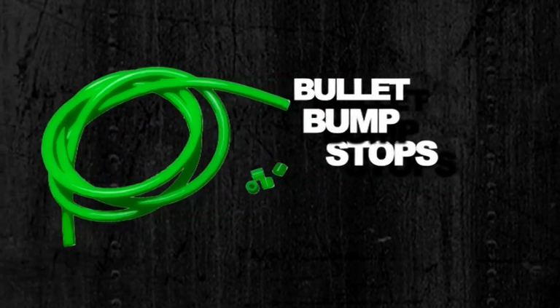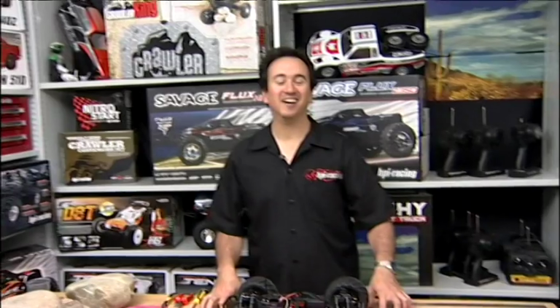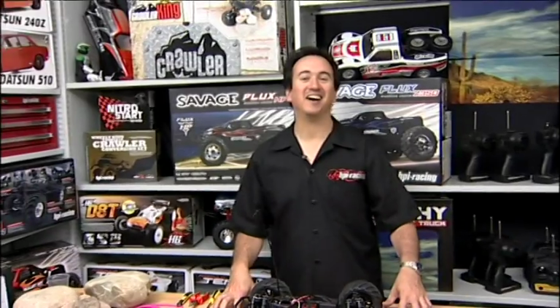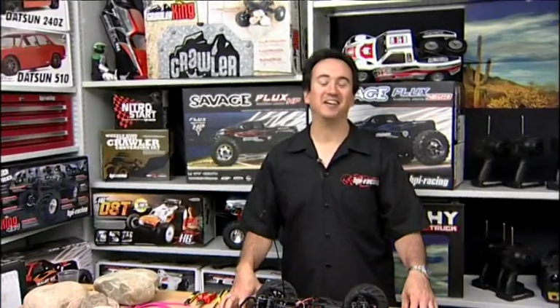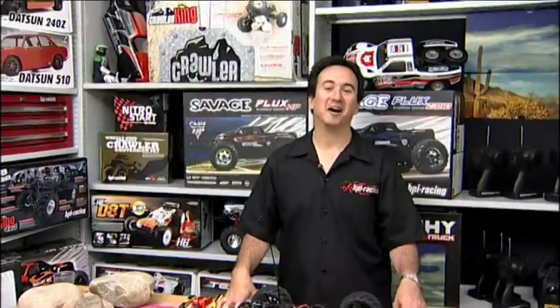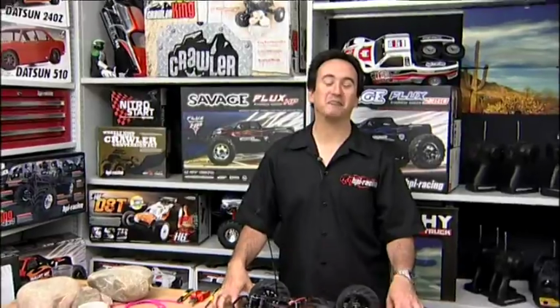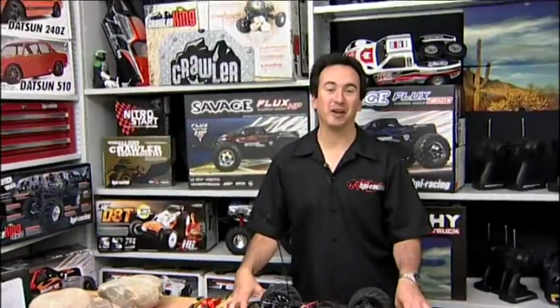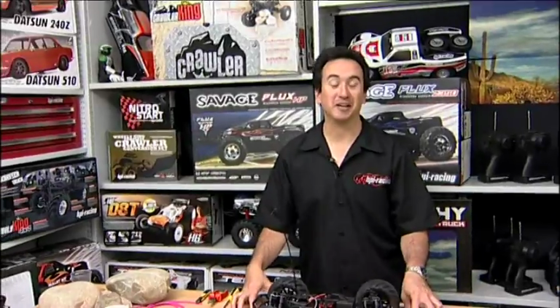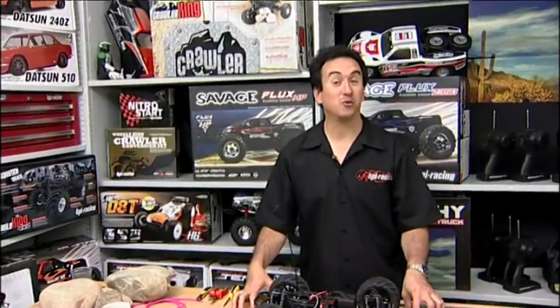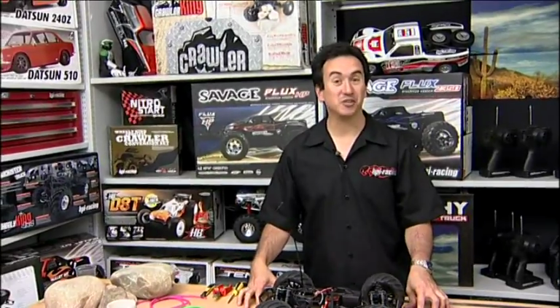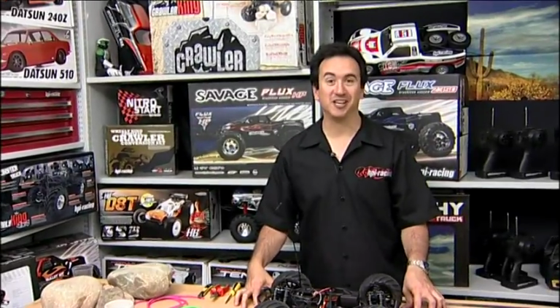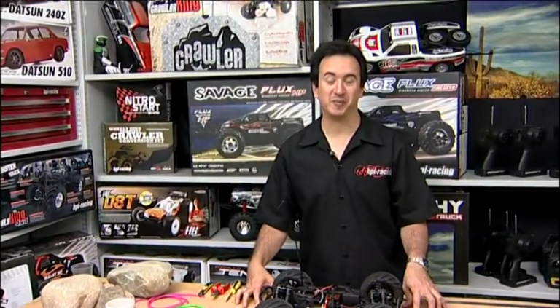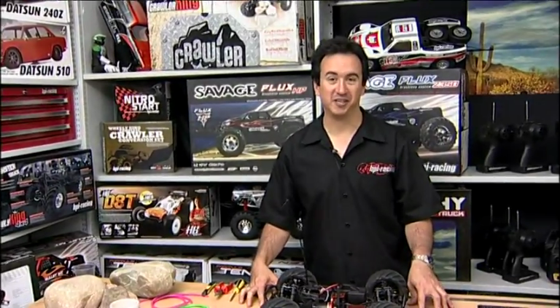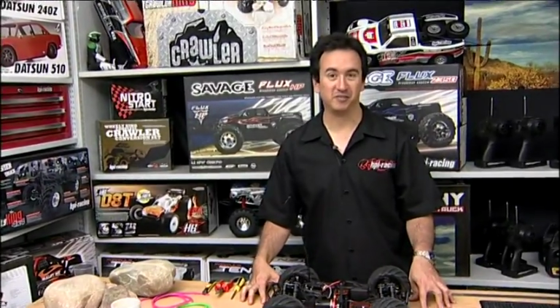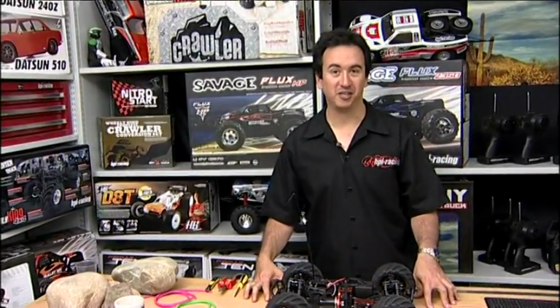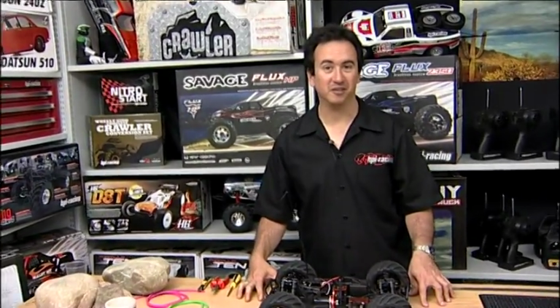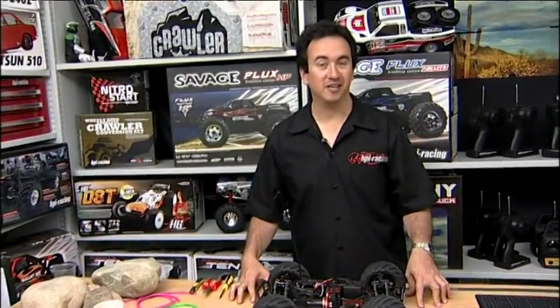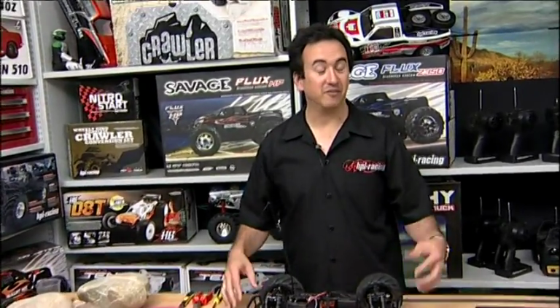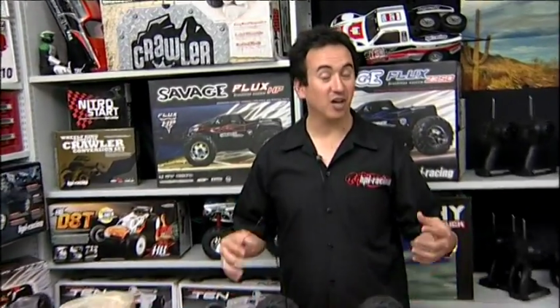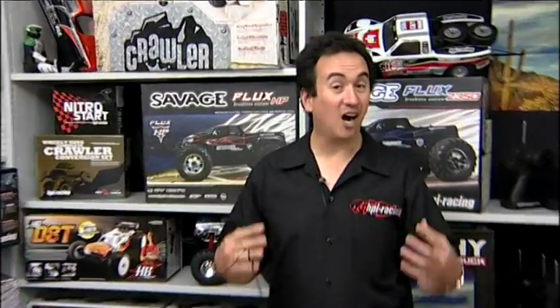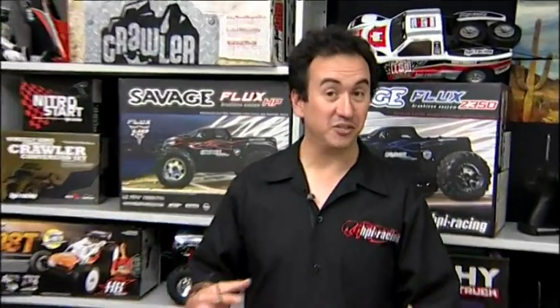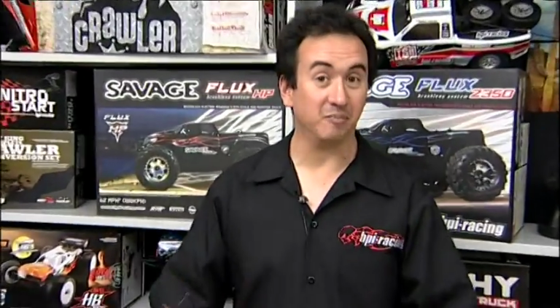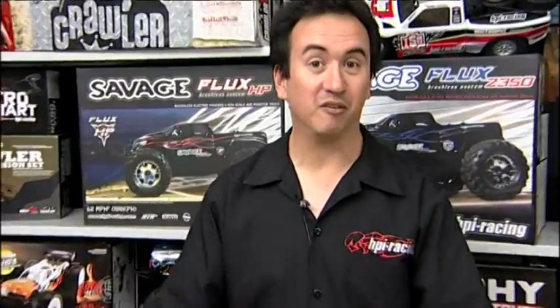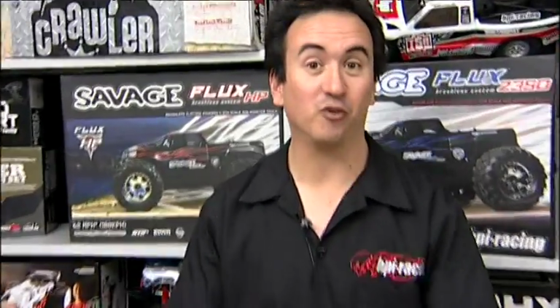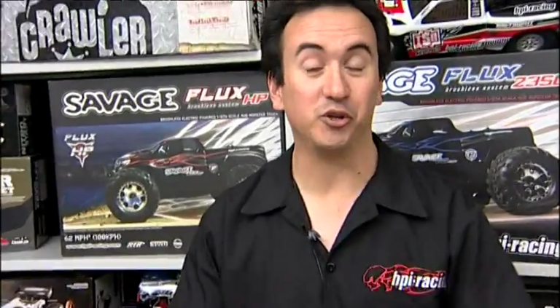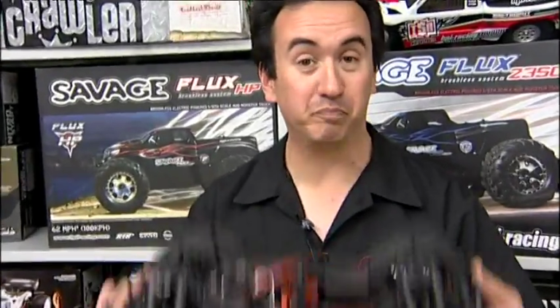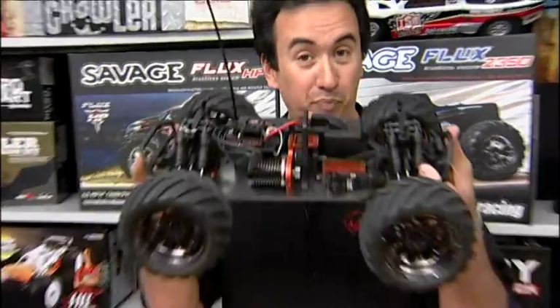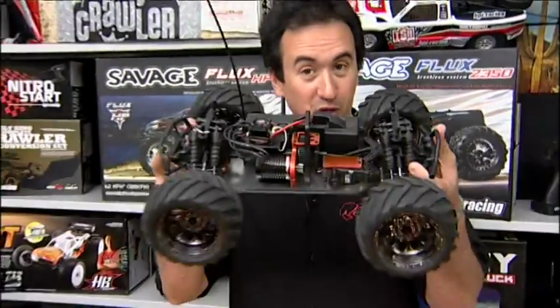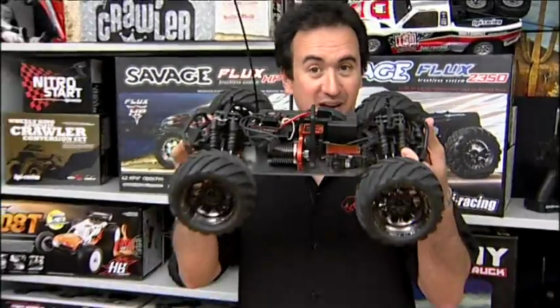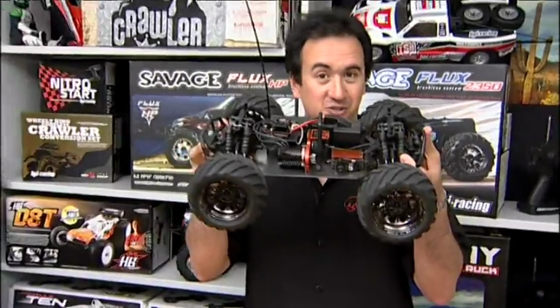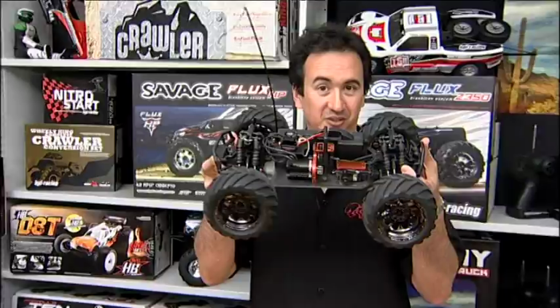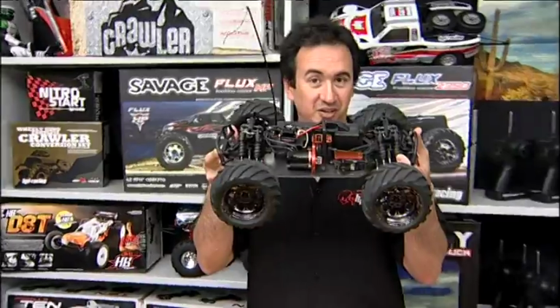Hi, I'm Frank and you're watching HPI TV. Now I've got a hot tip for all you bullet bashers out there.